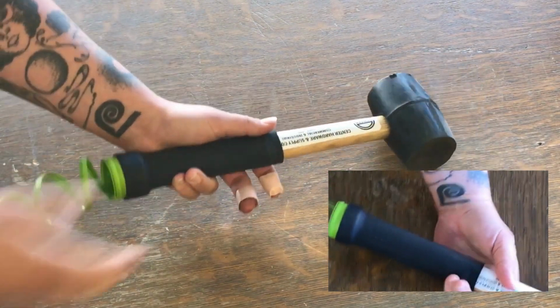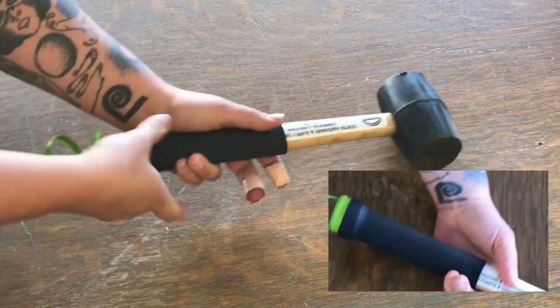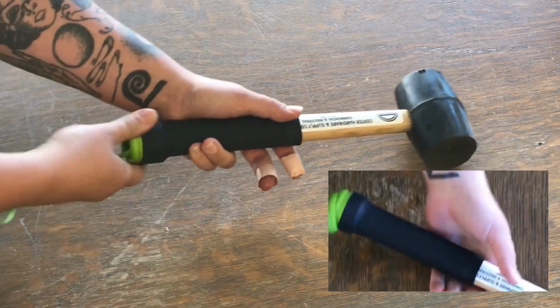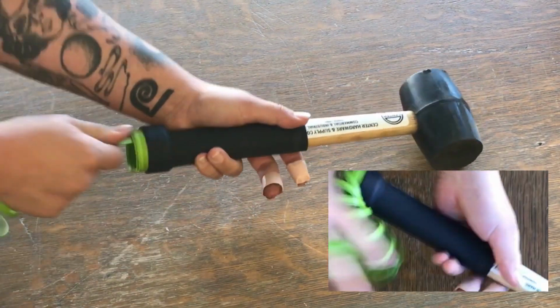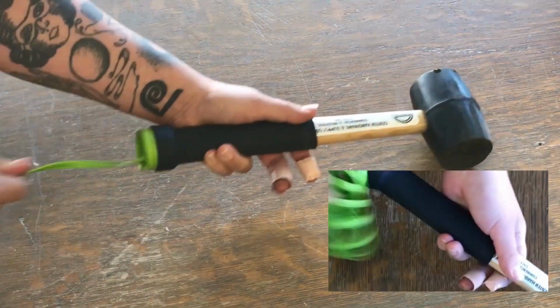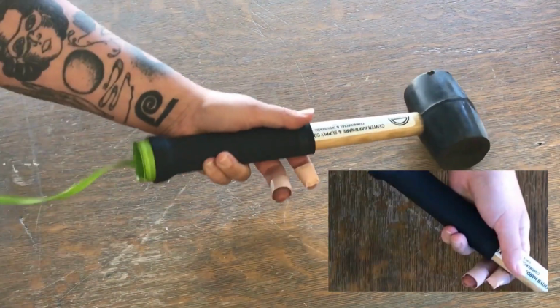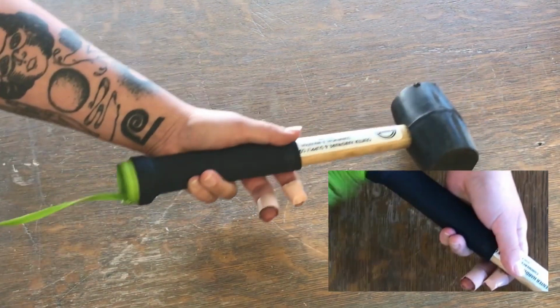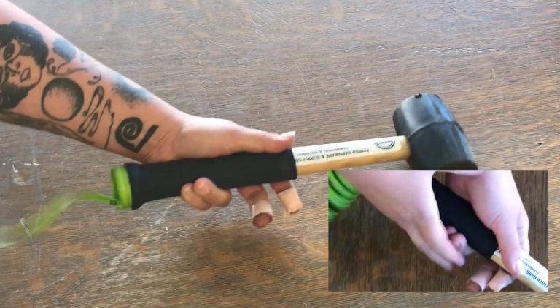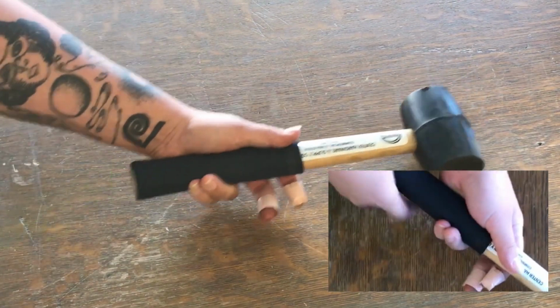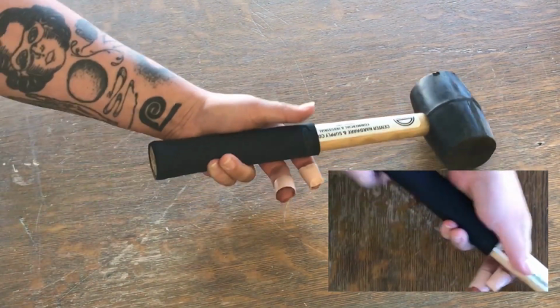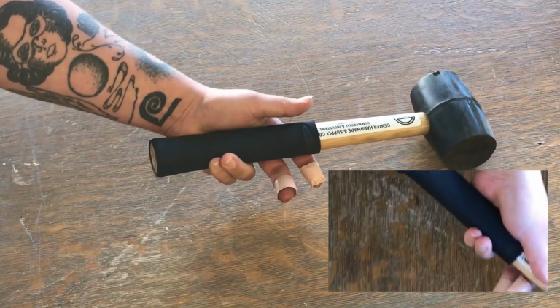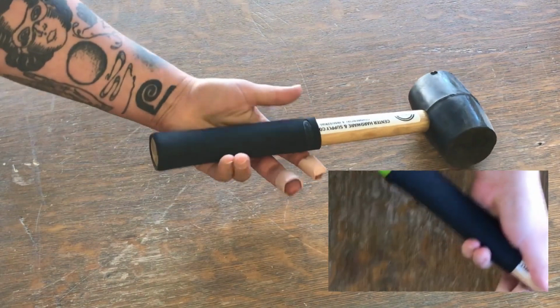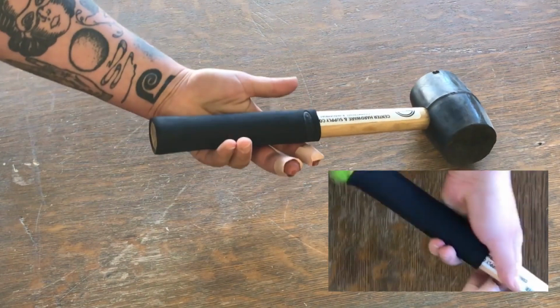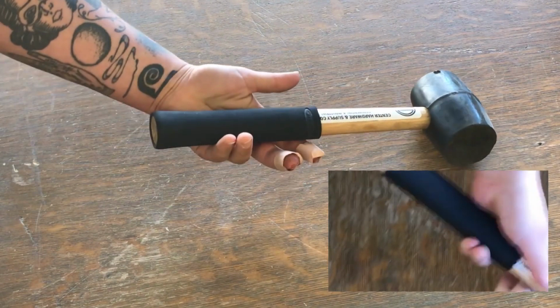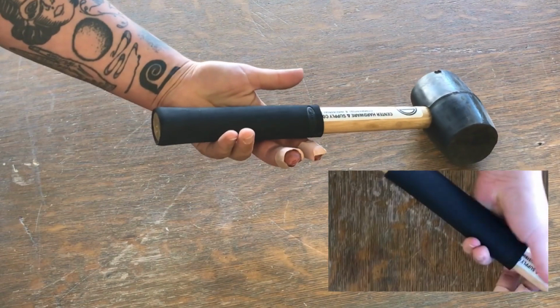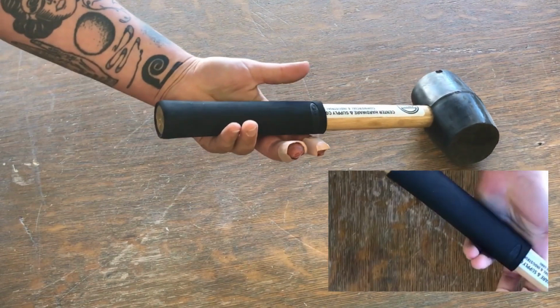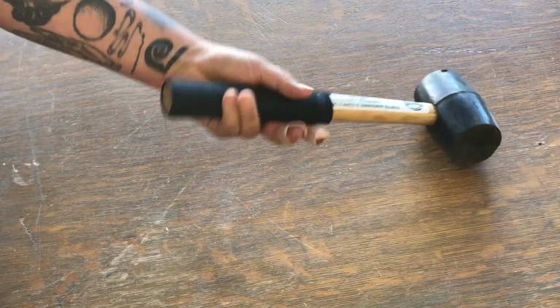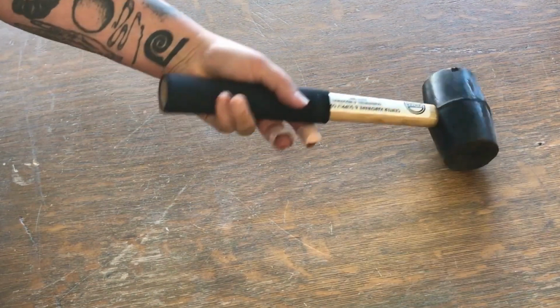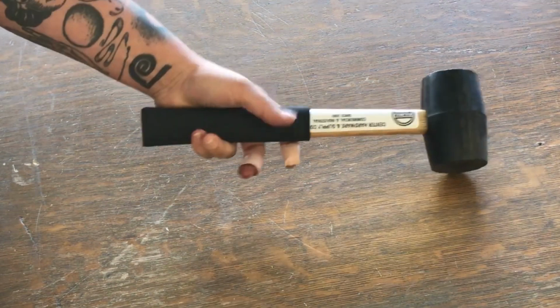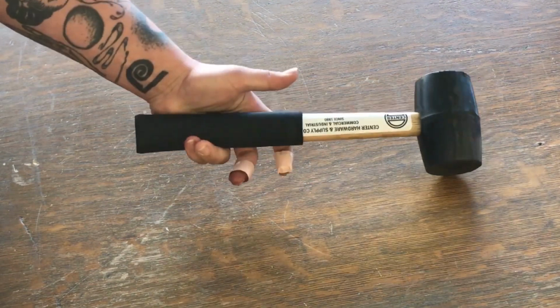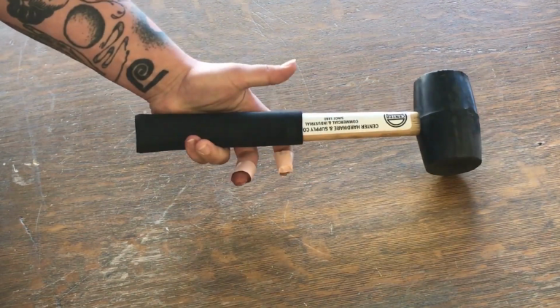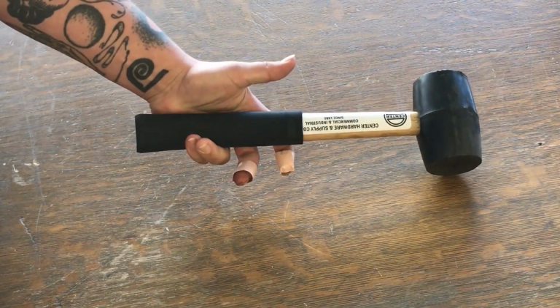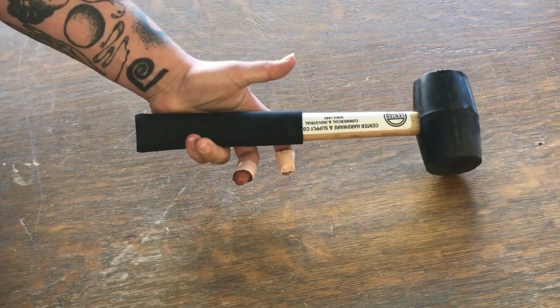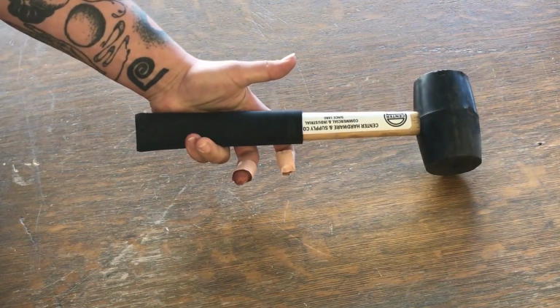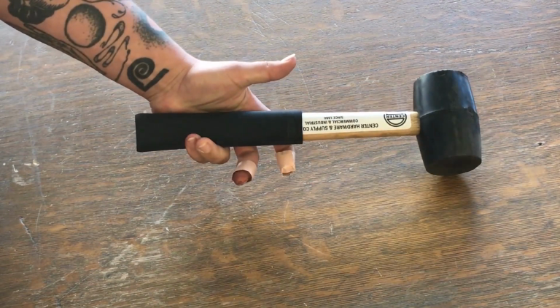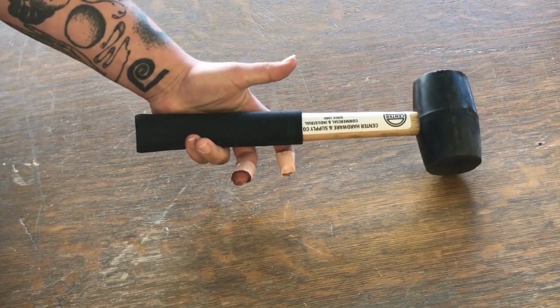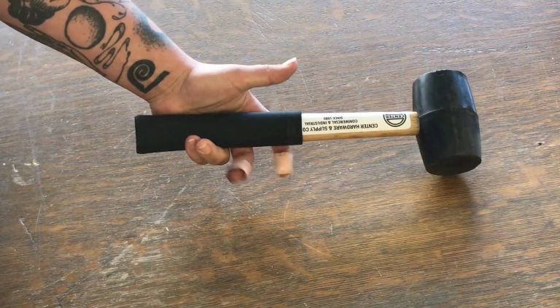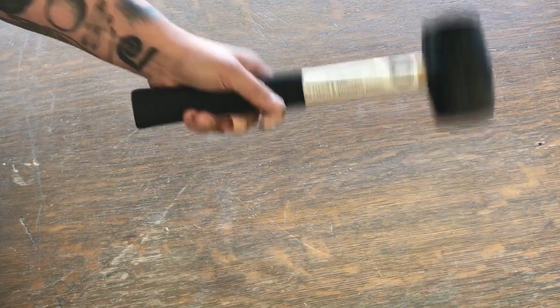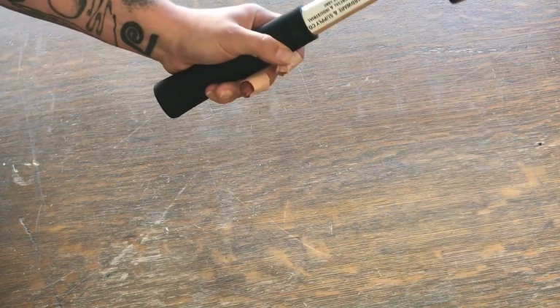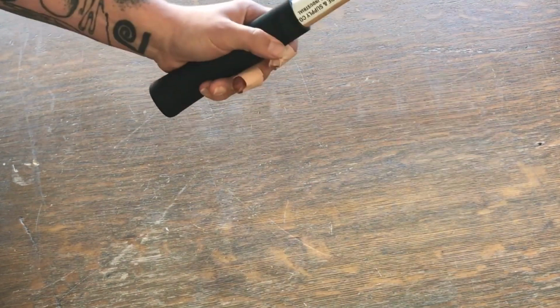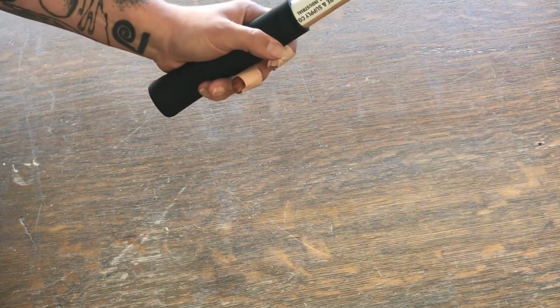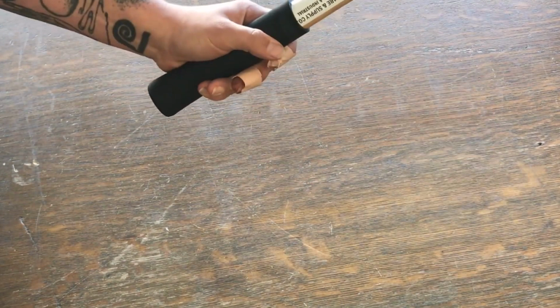Cool sound. Ta-da! And we now have a grip on this handle. Pretty cool.